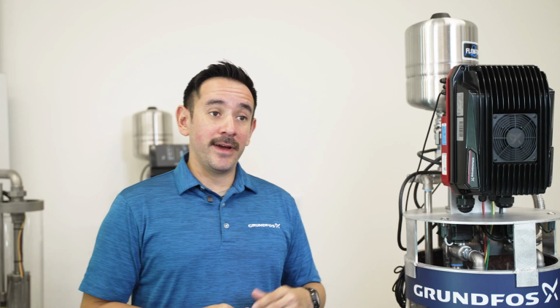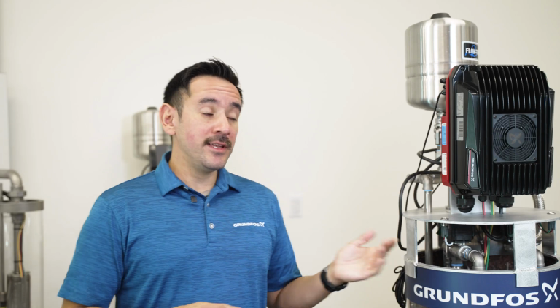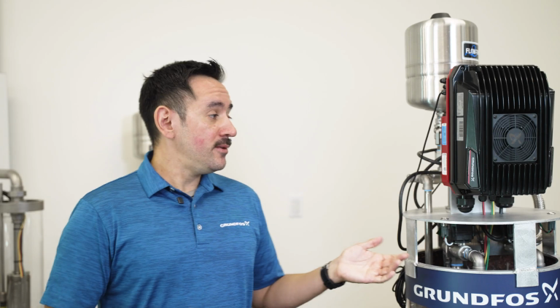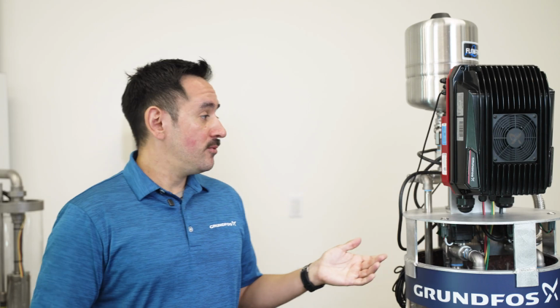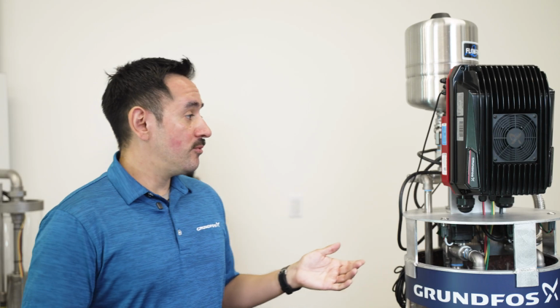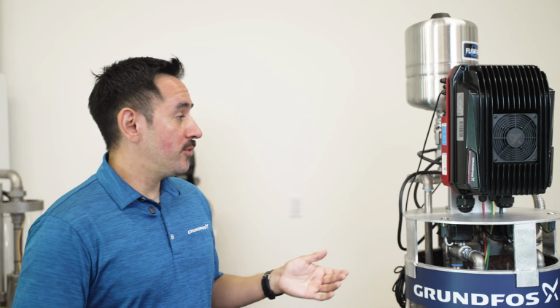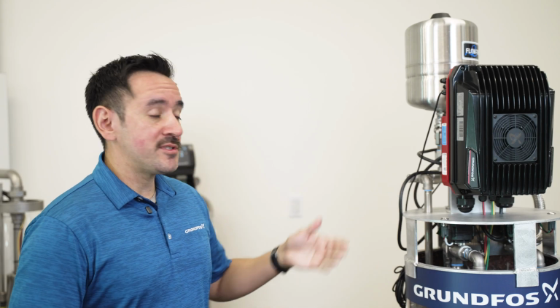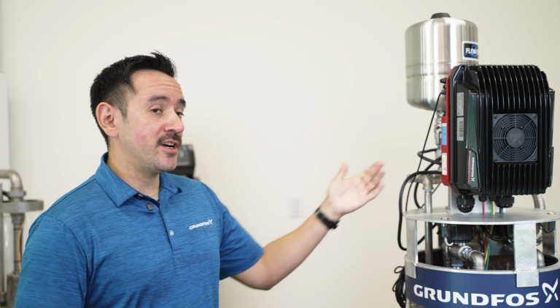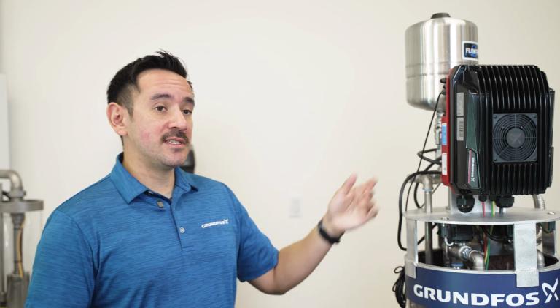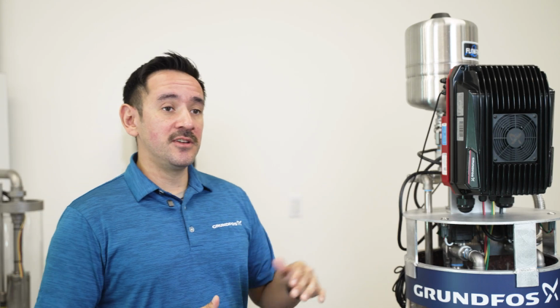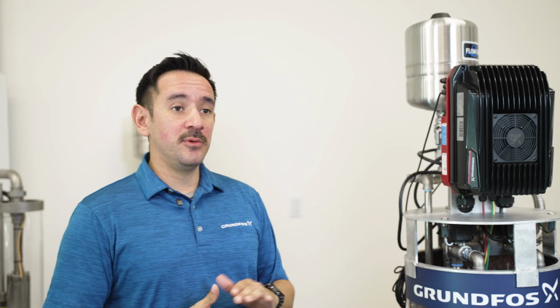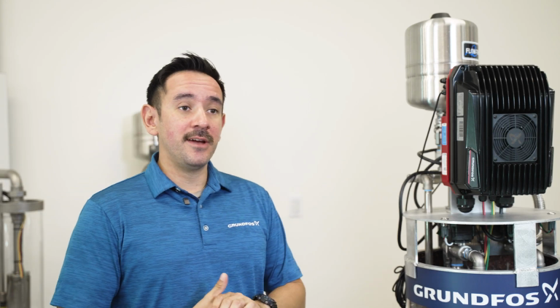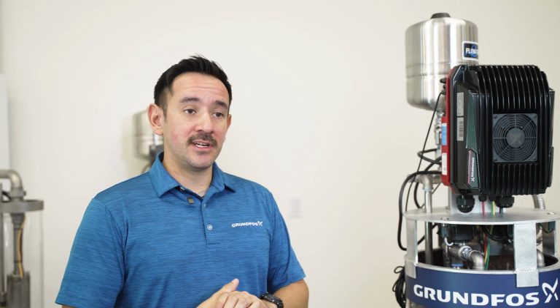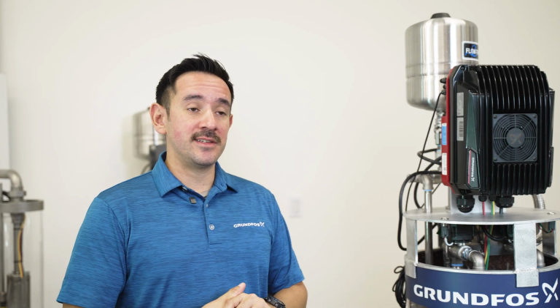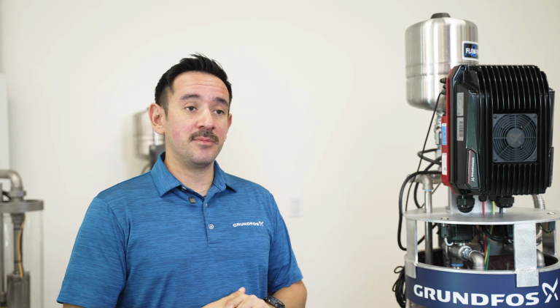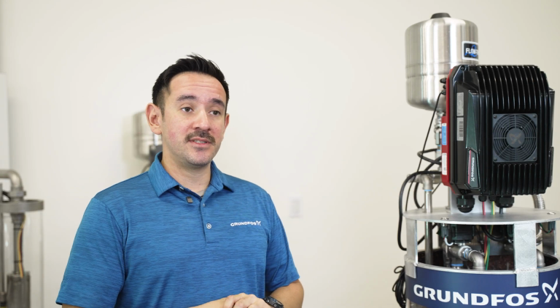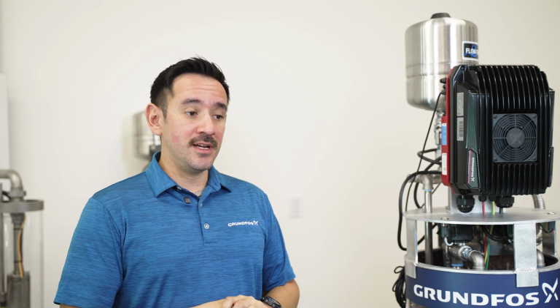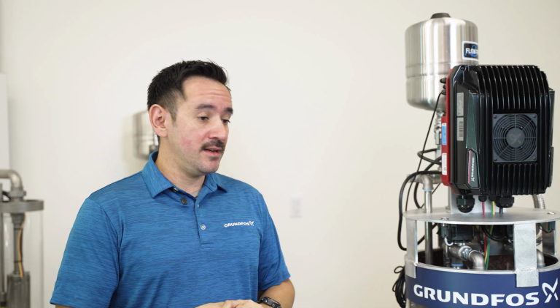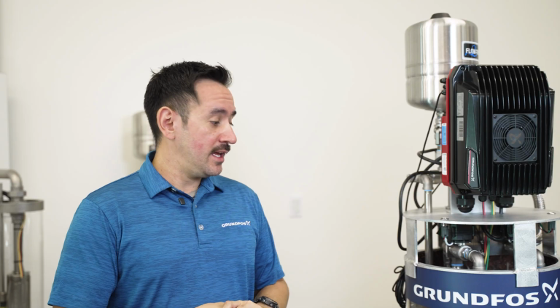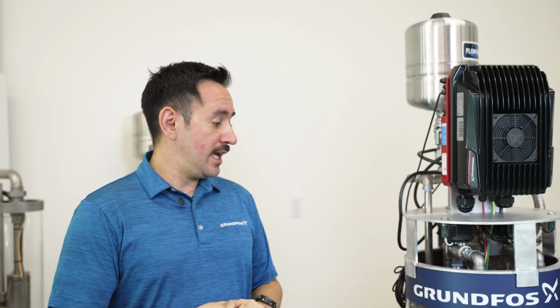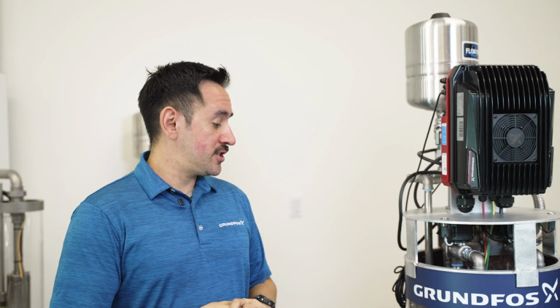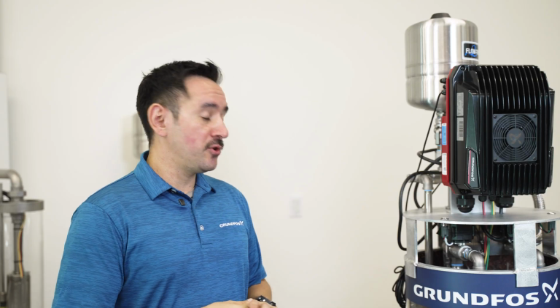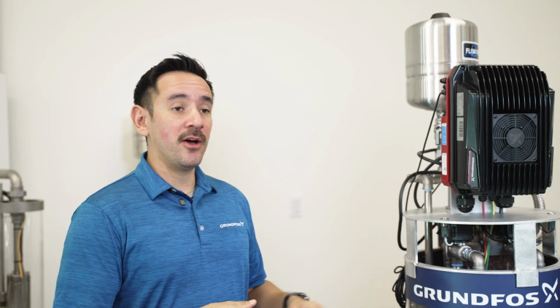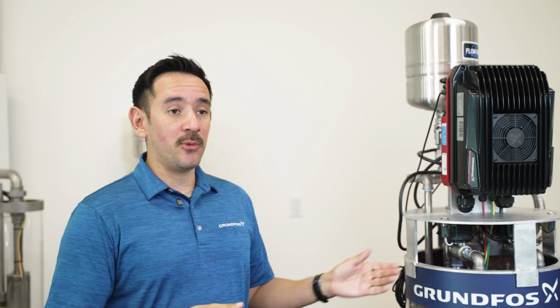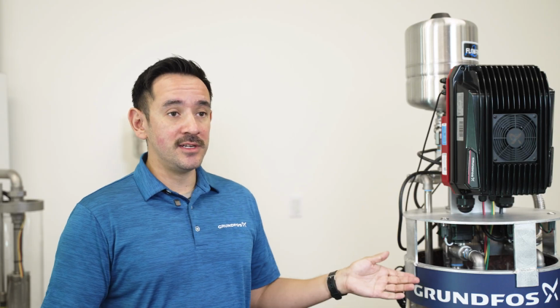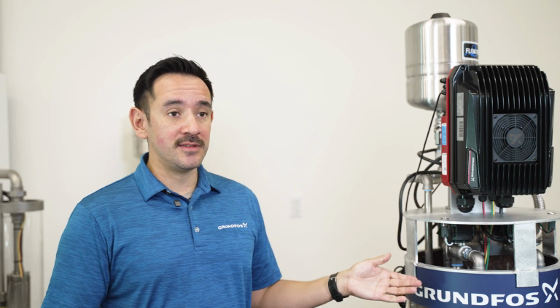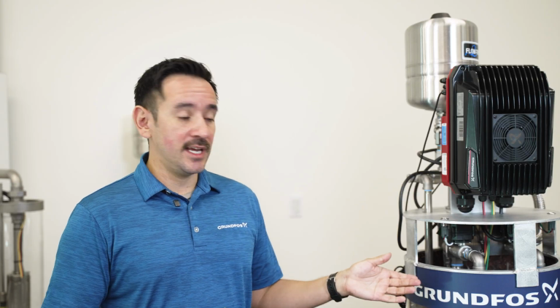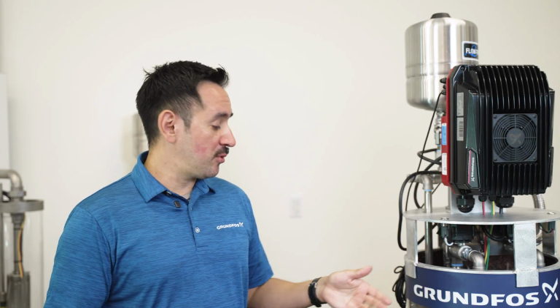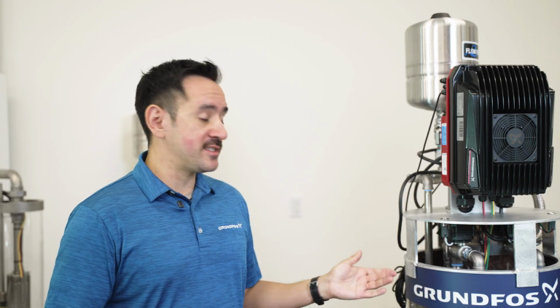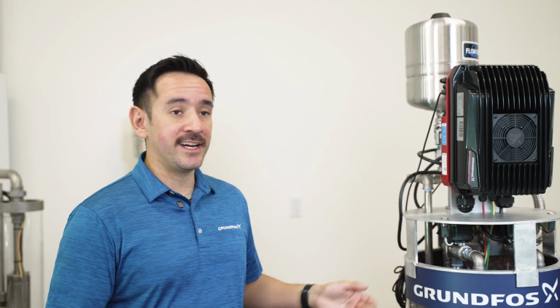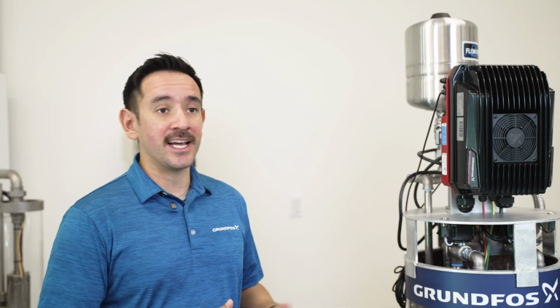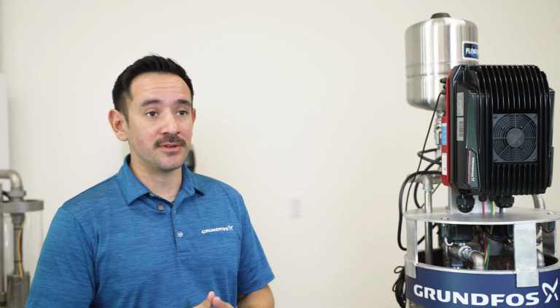Finally, we will start up the CUE after the setup is done and show you how it works — we will see it in action.